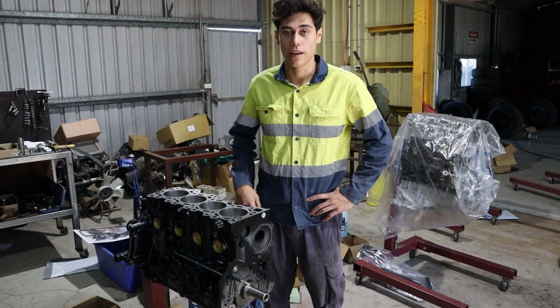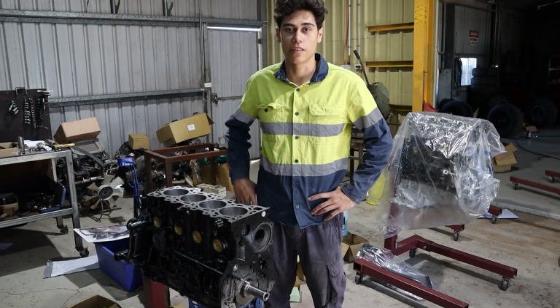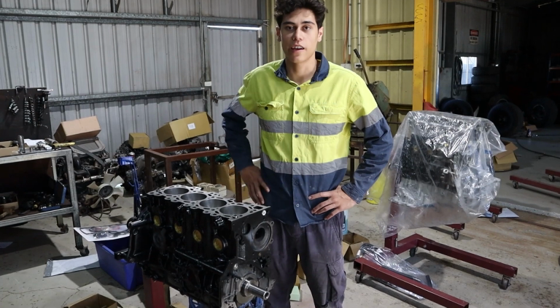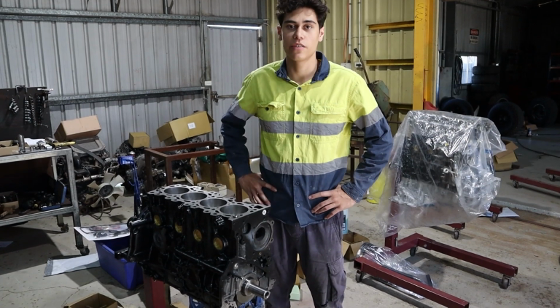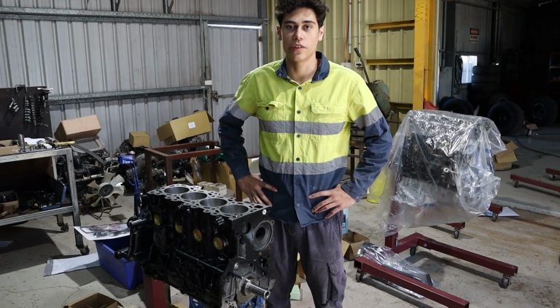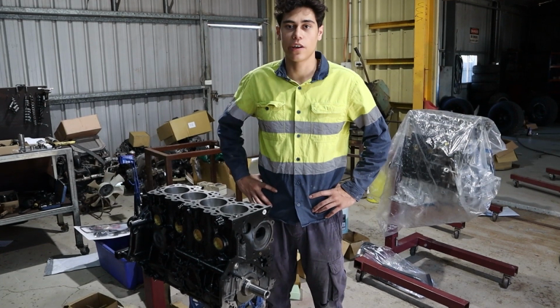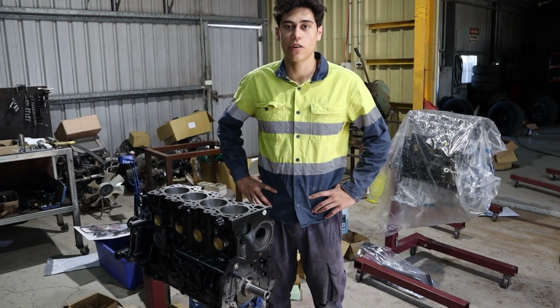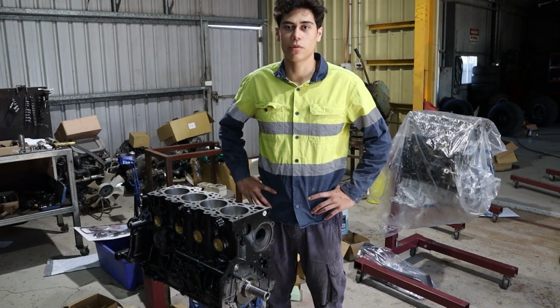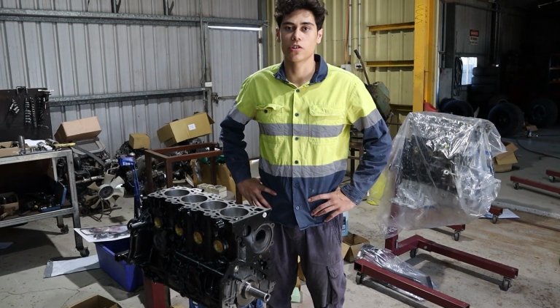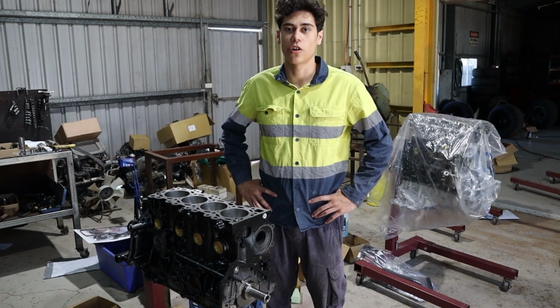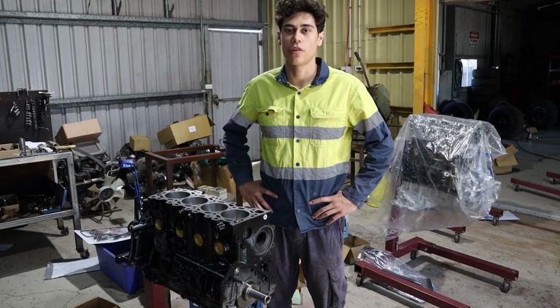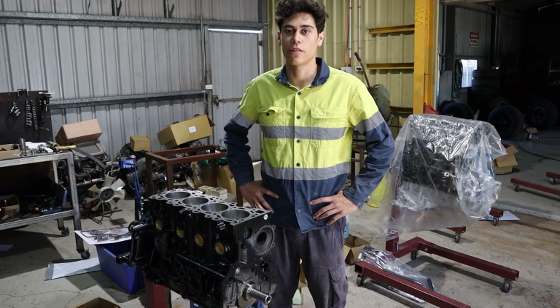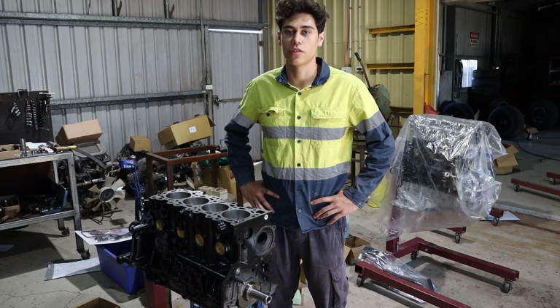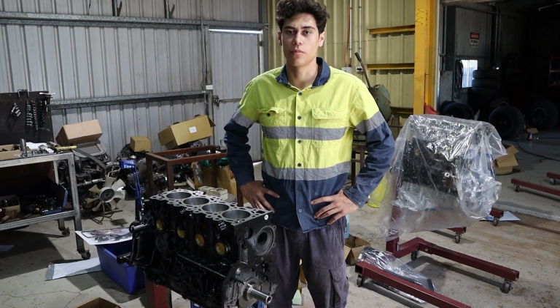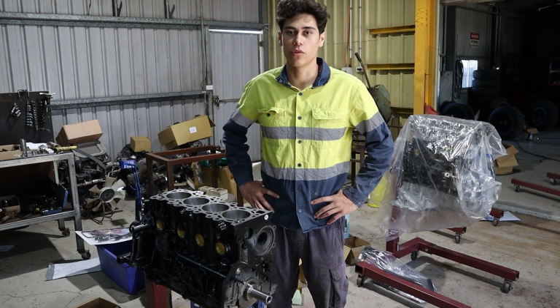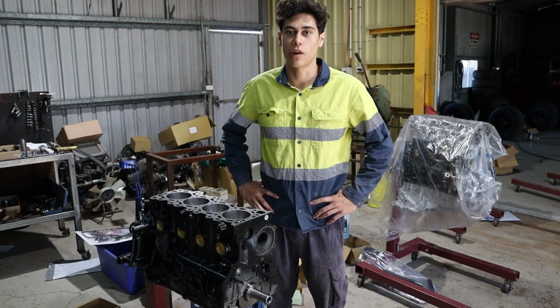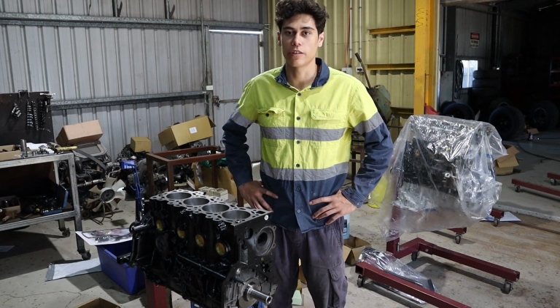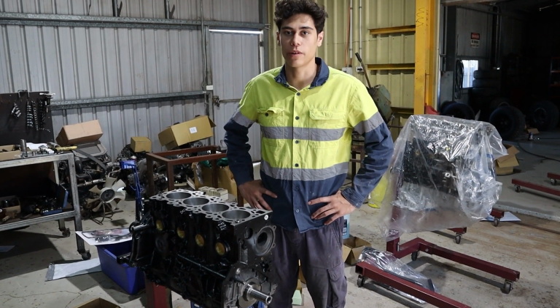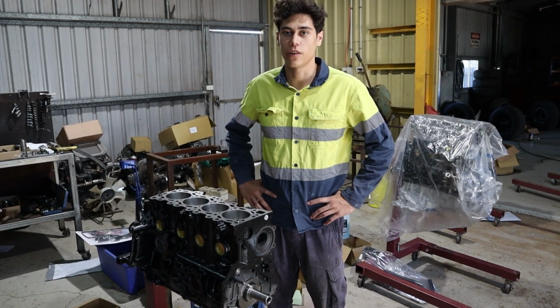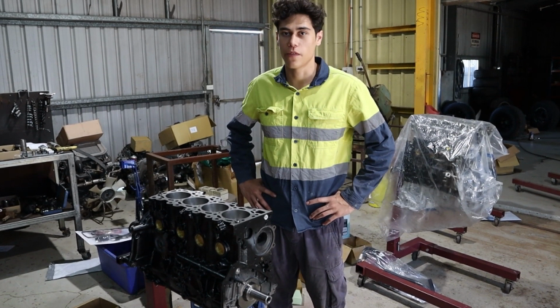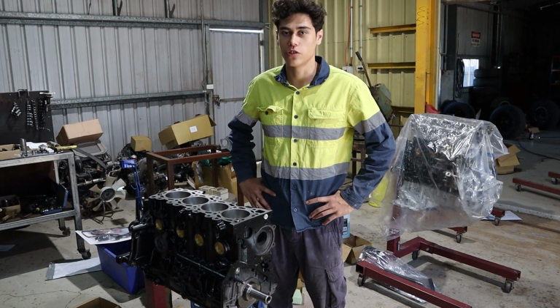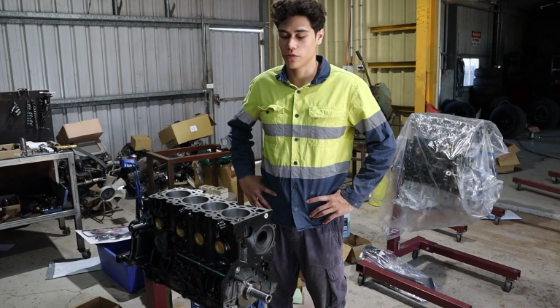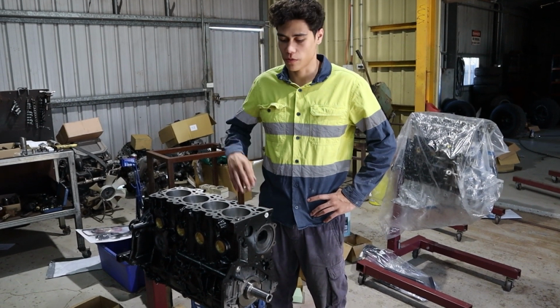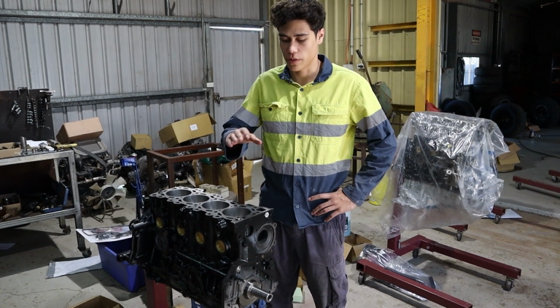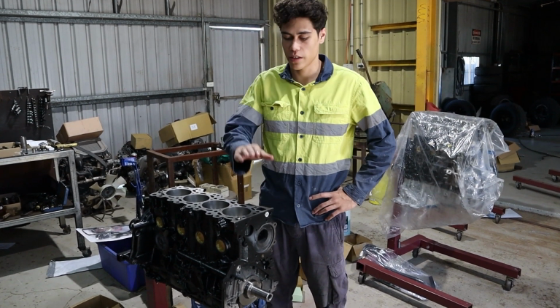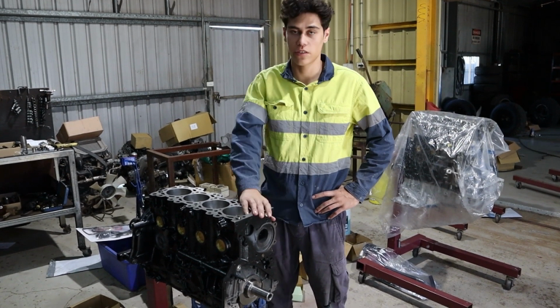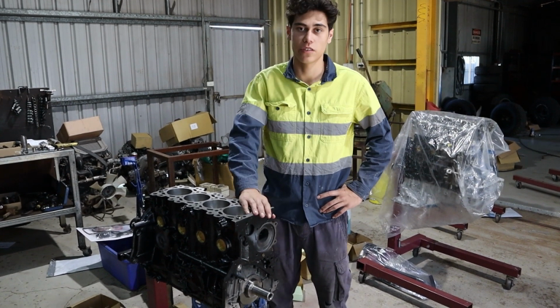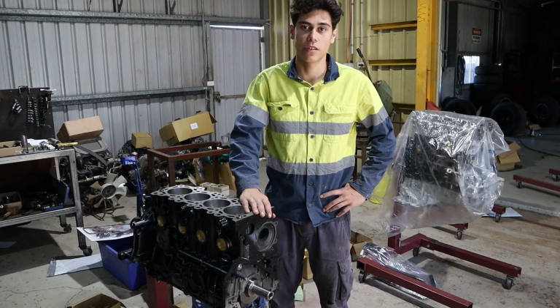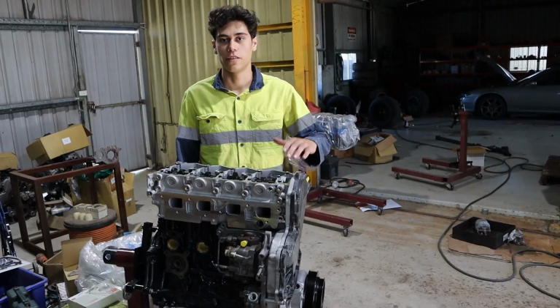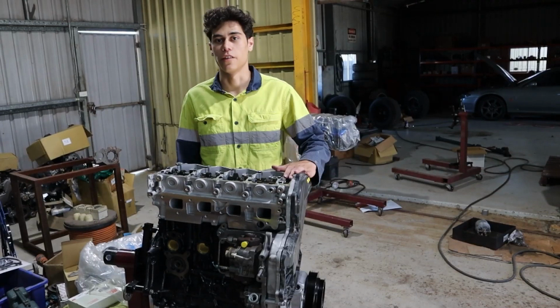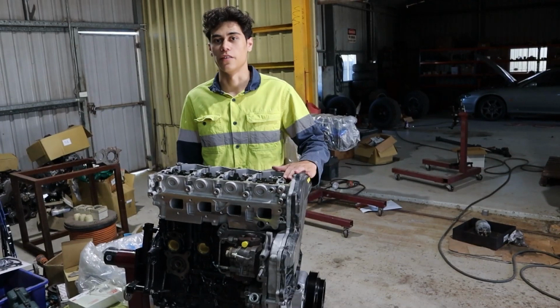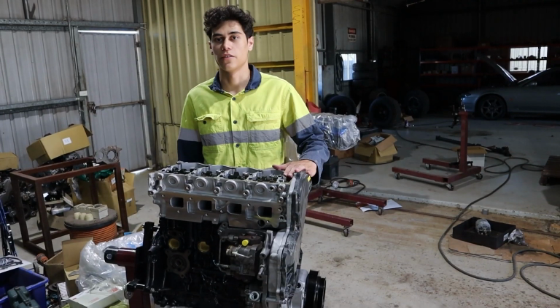In today's video, I'm going to show you how to assemble your YD25 engine from this to this.